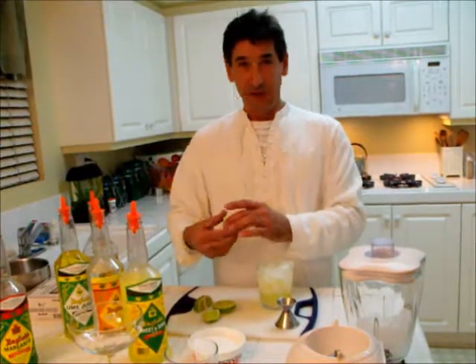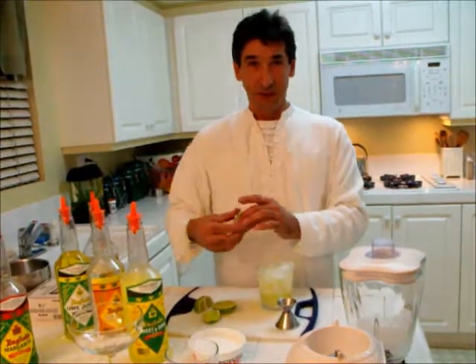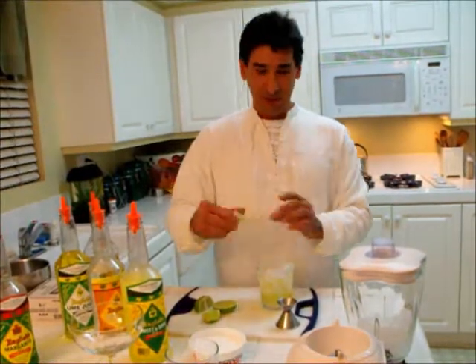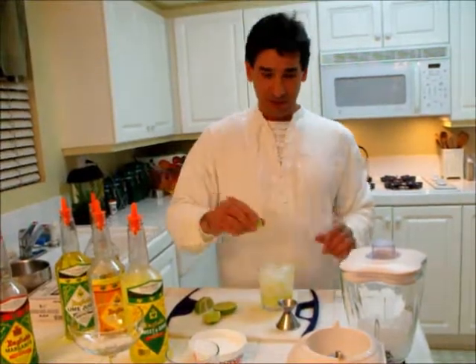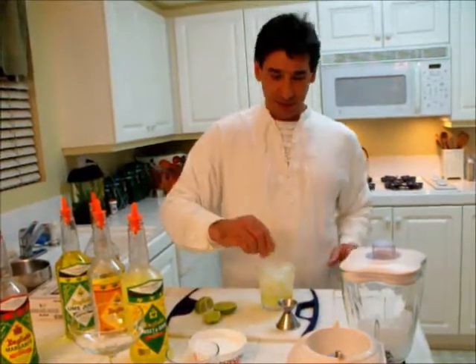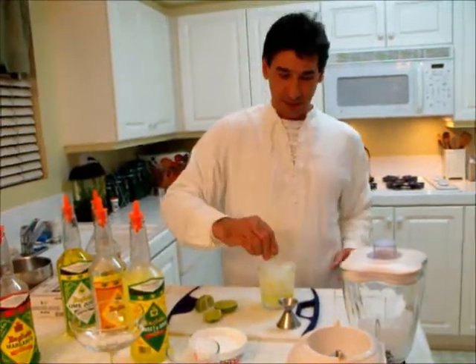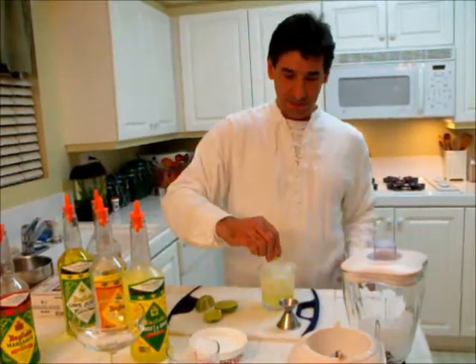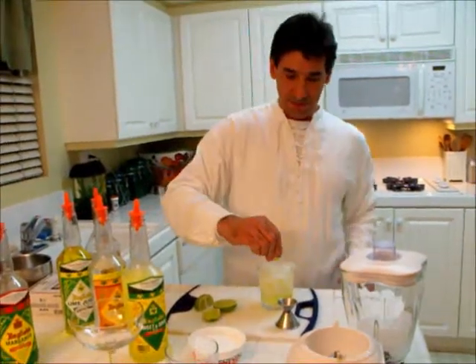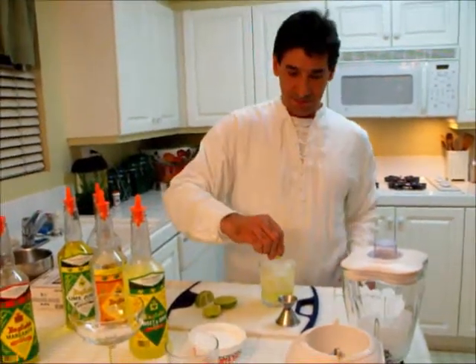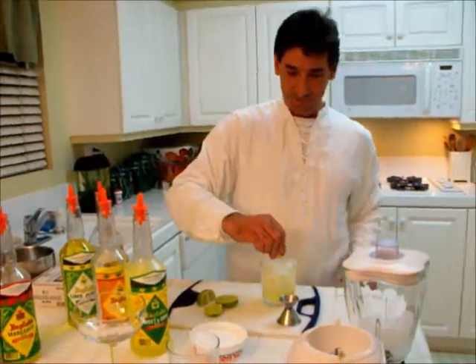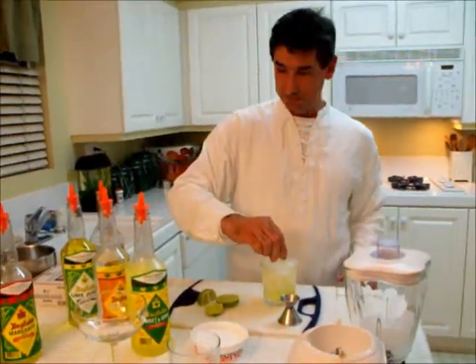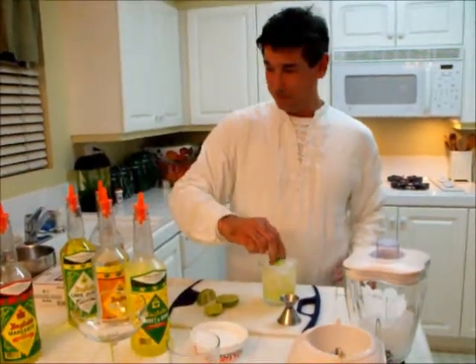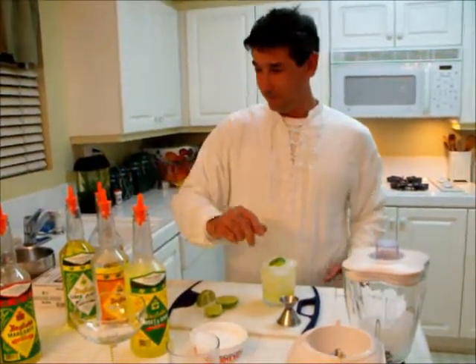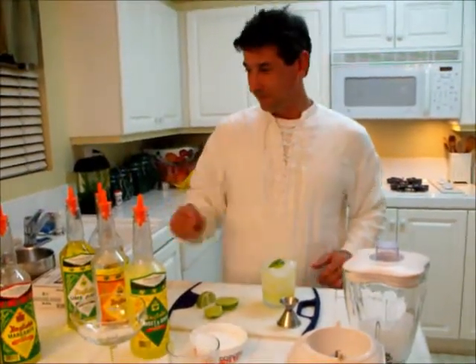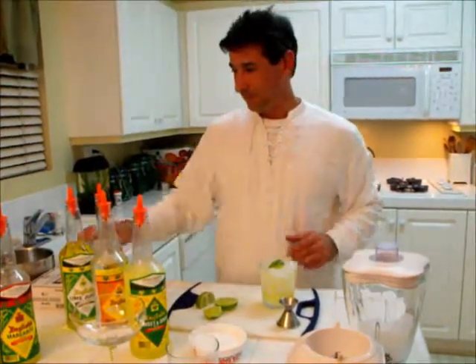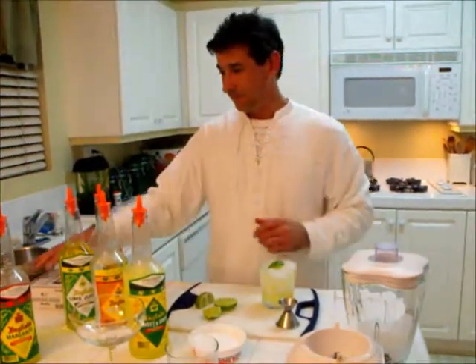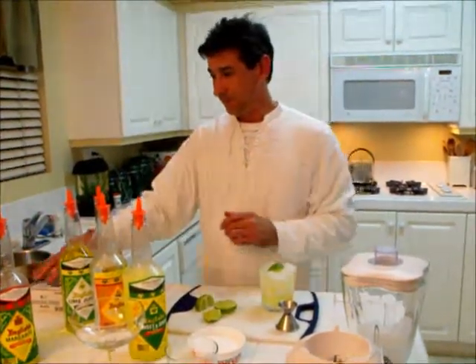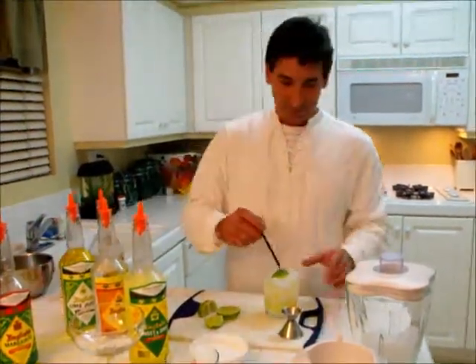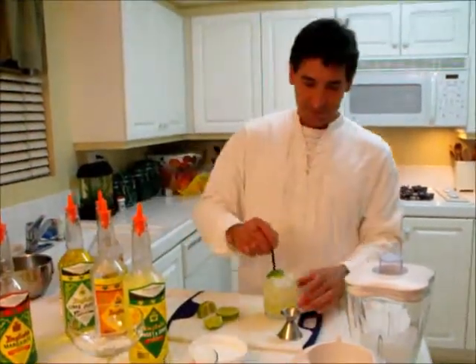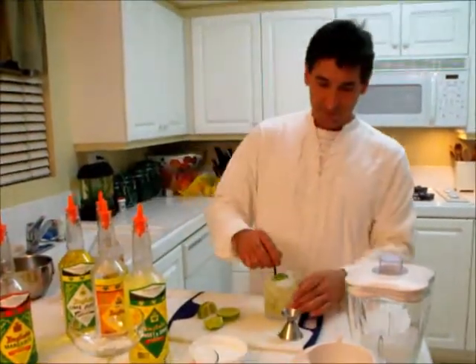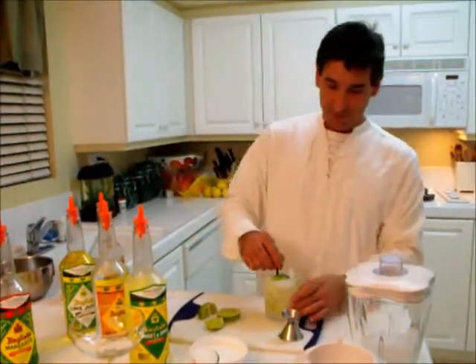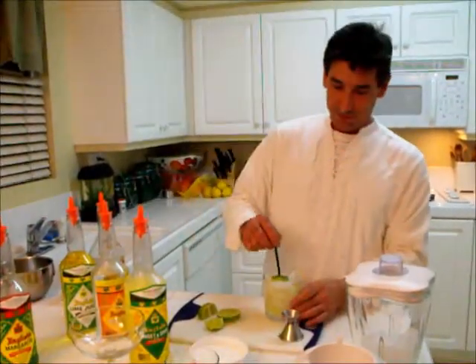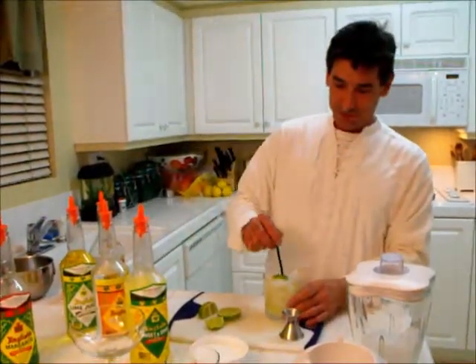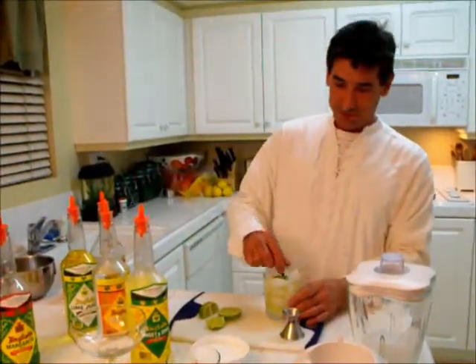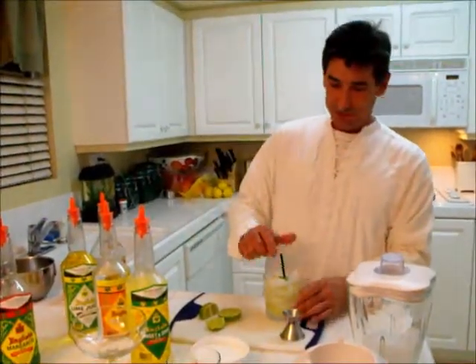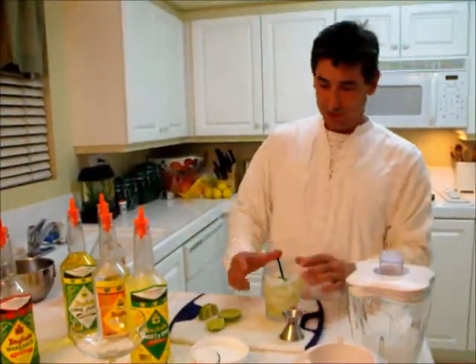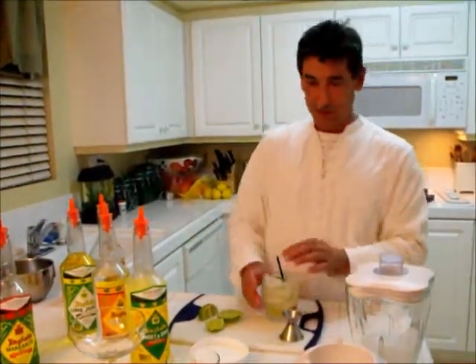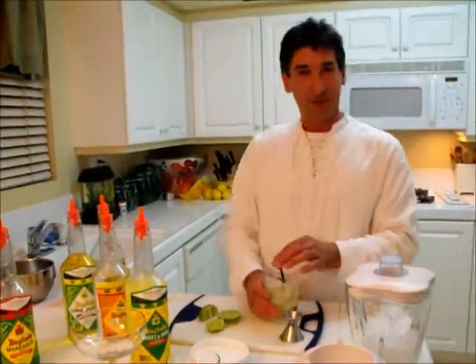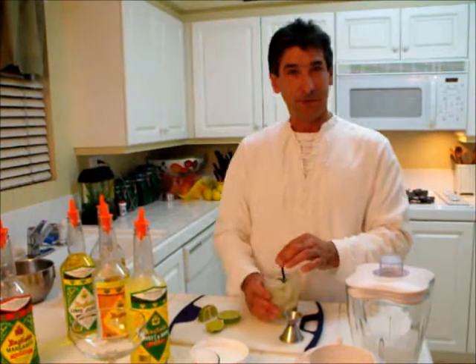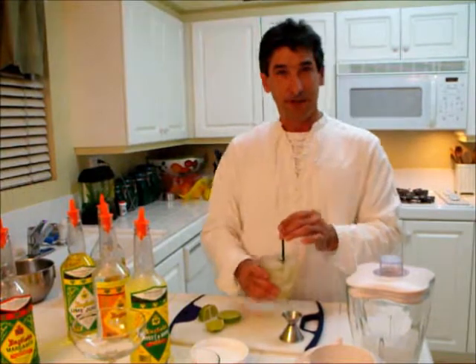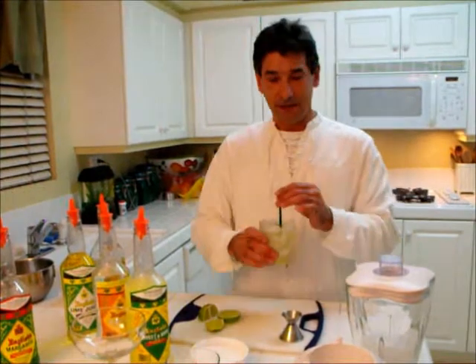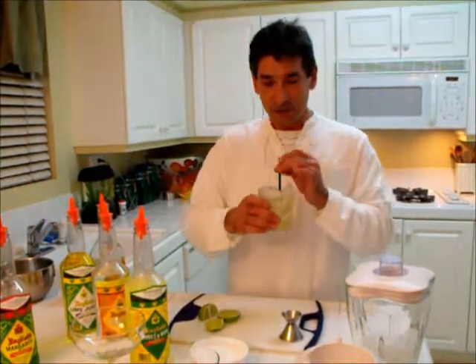Squeeze of lime. A little stir, and you're ready to go.